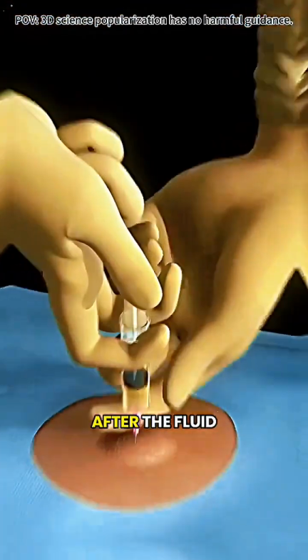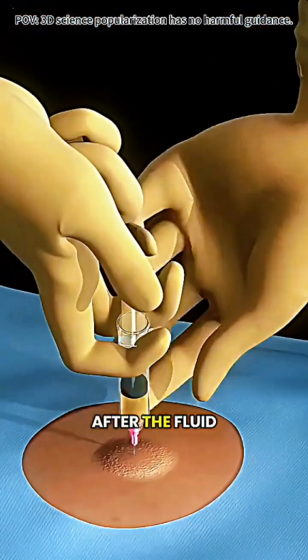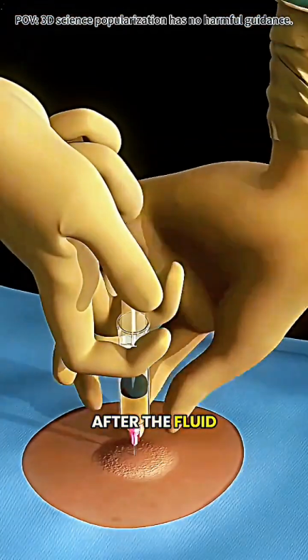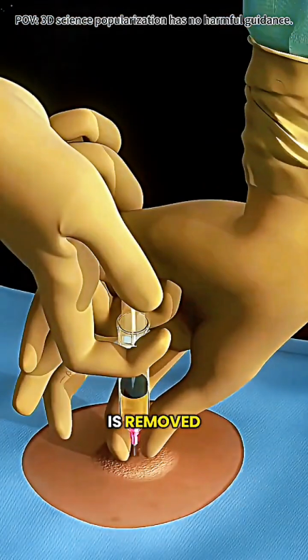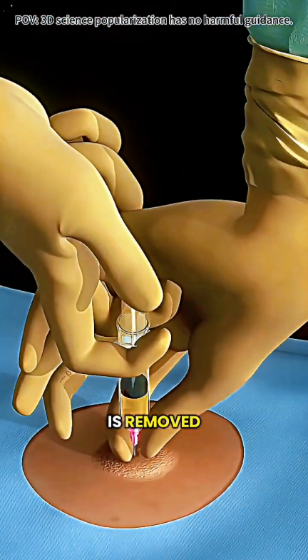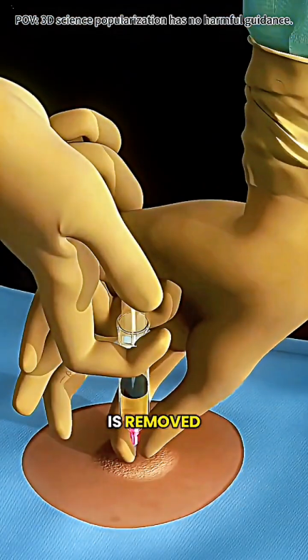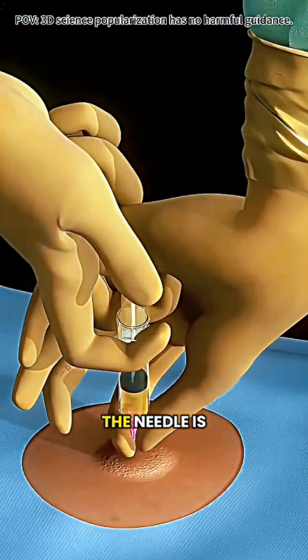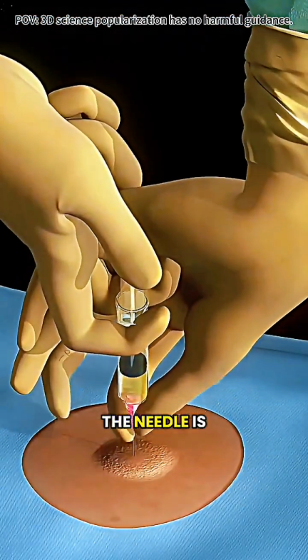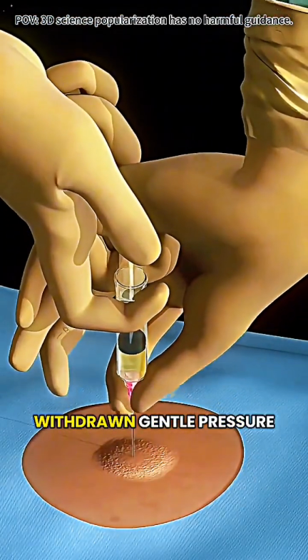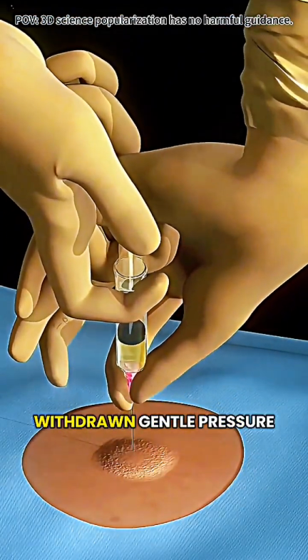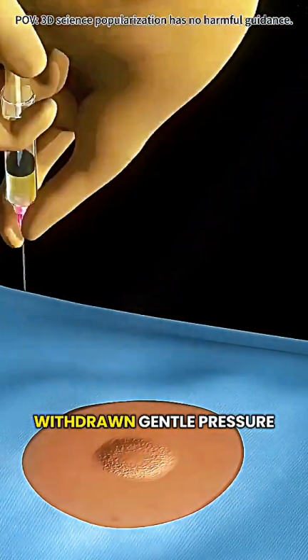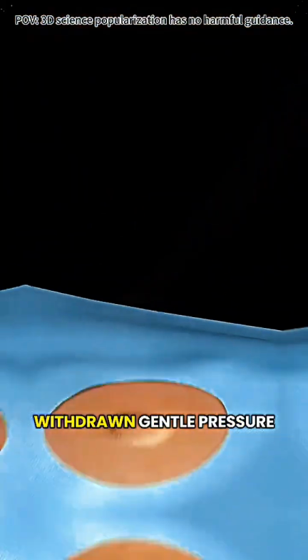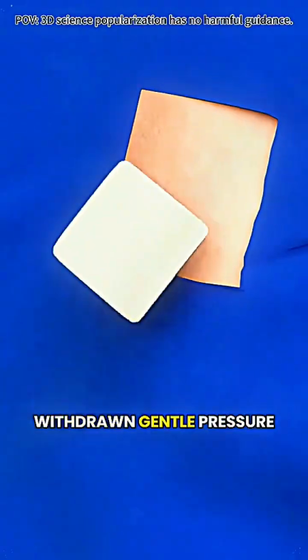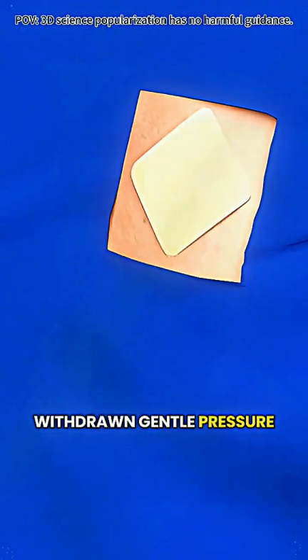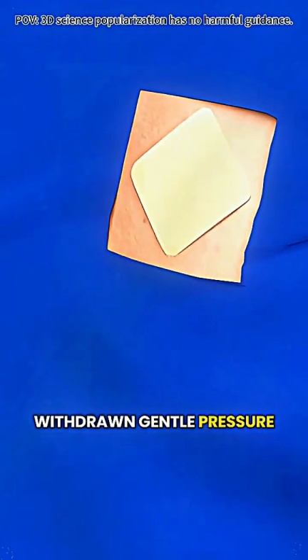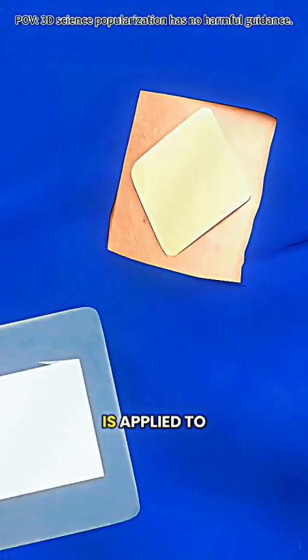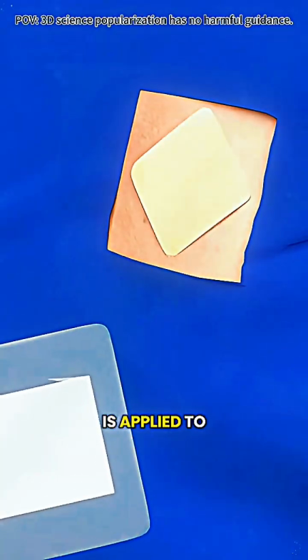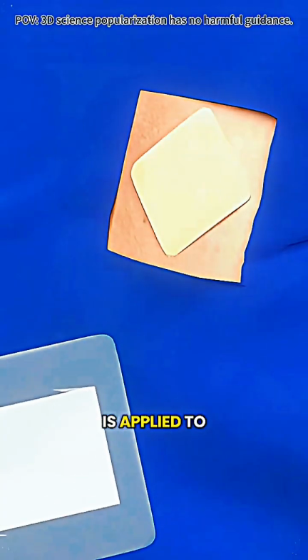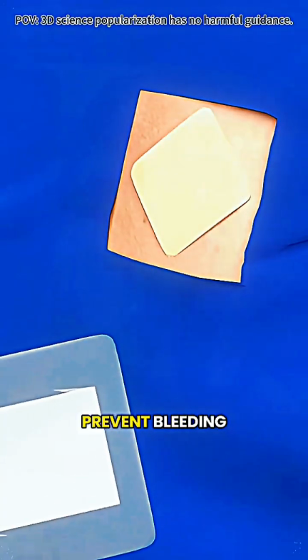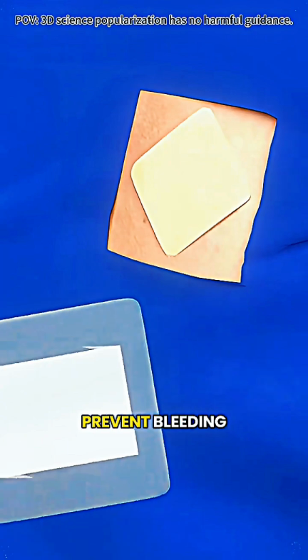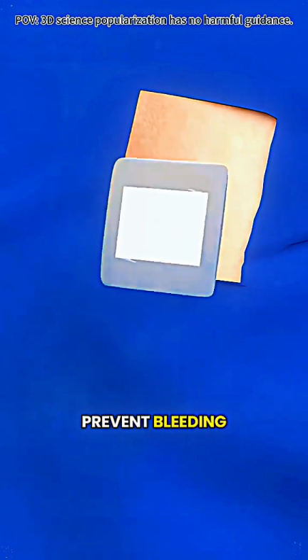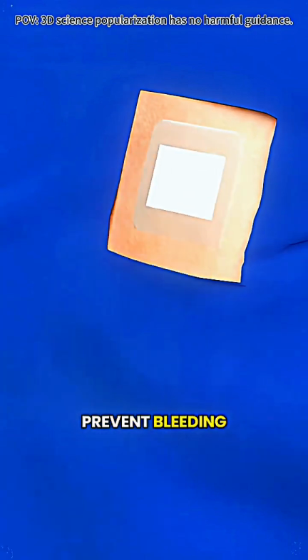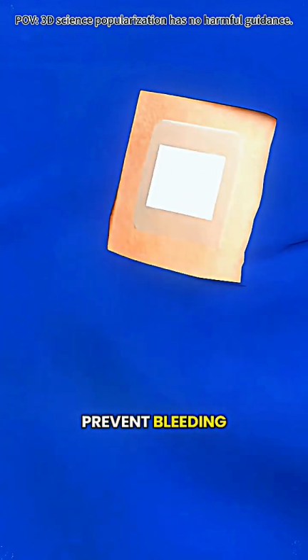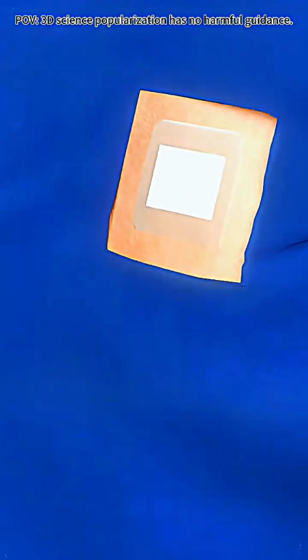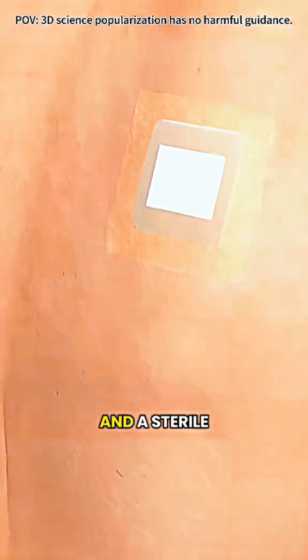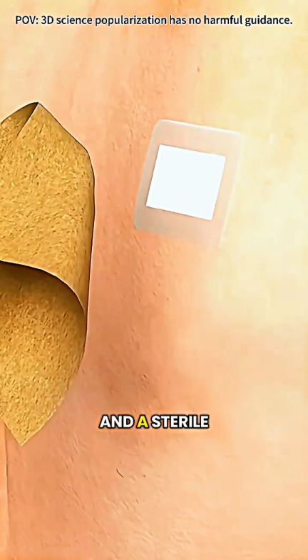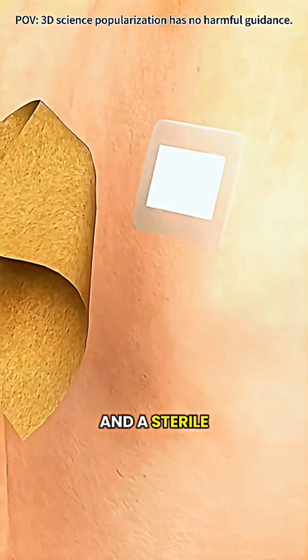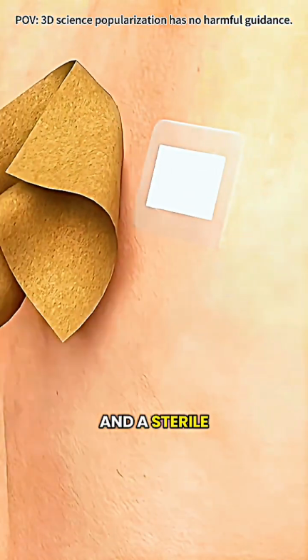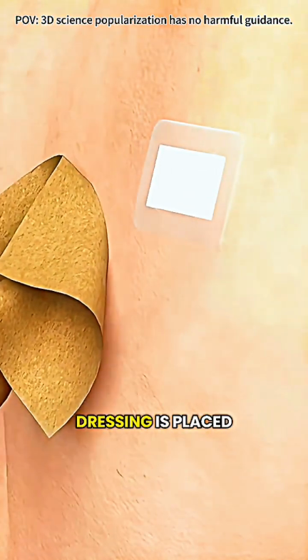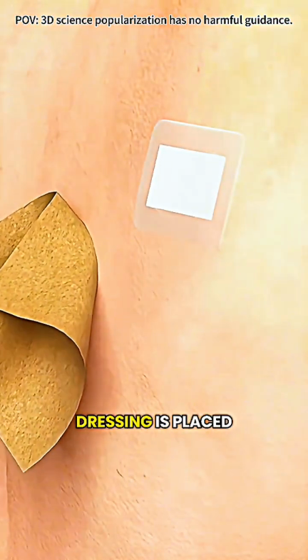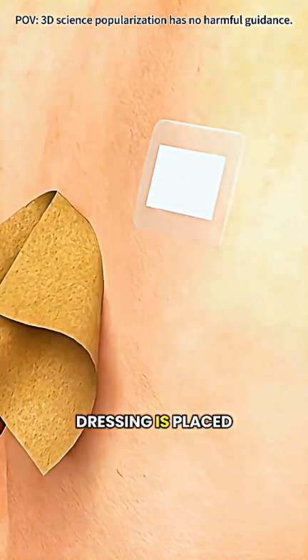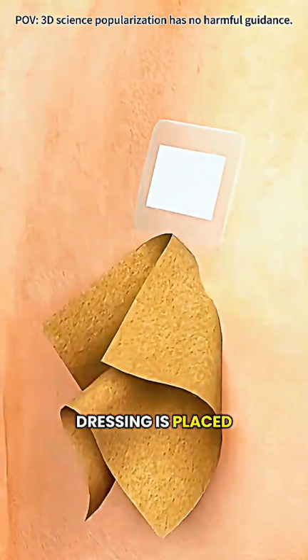After the fluid is removed, the needle is withdrawn, gentle pressure is applied to prevent bleeding, and a sterile dressing is placed.